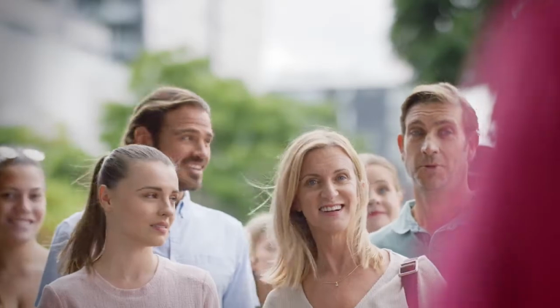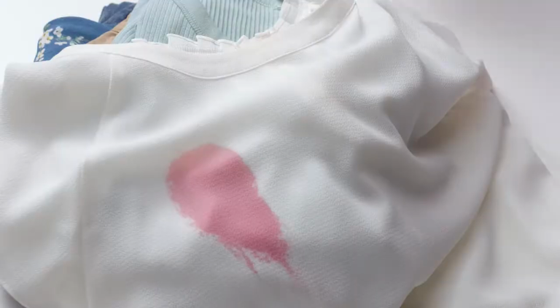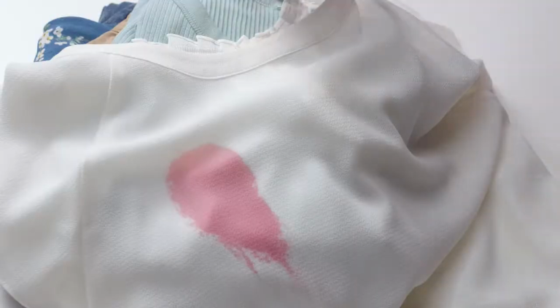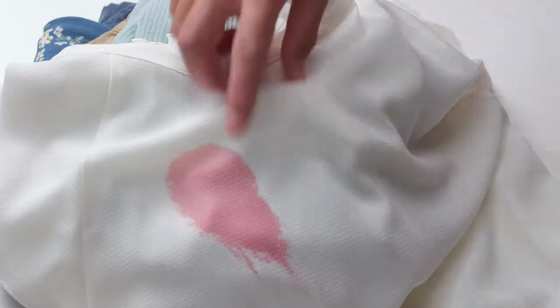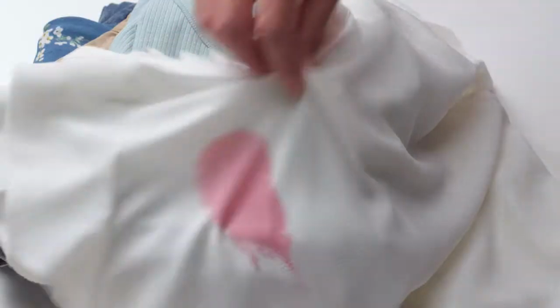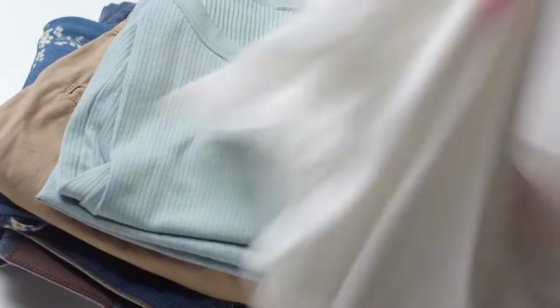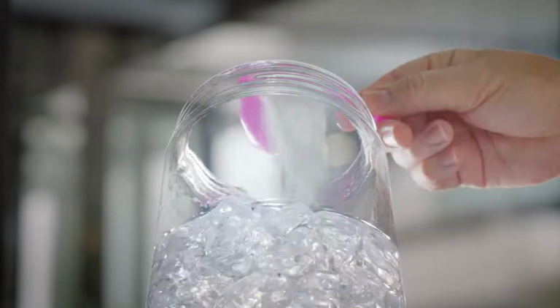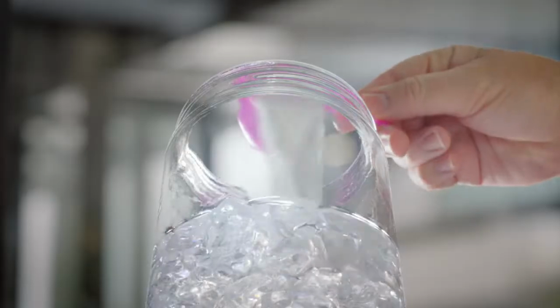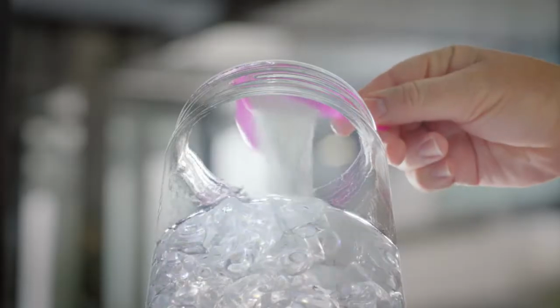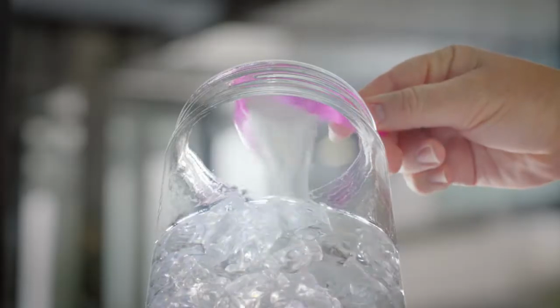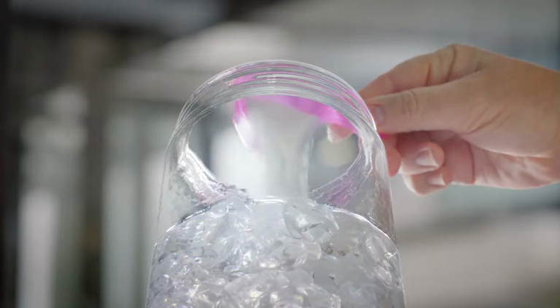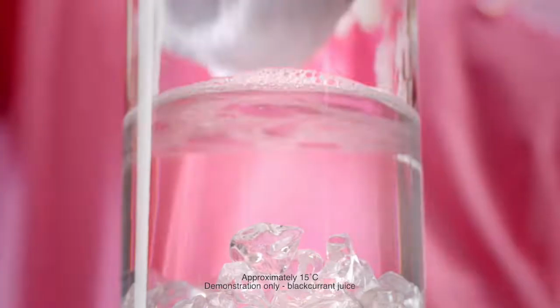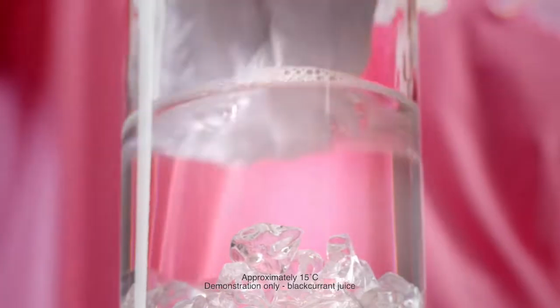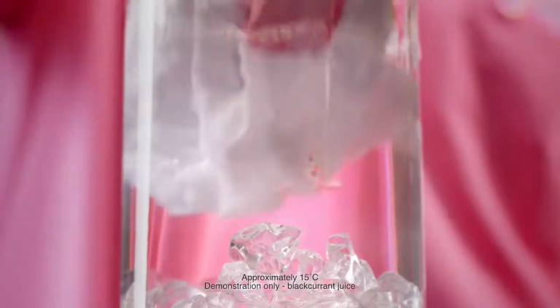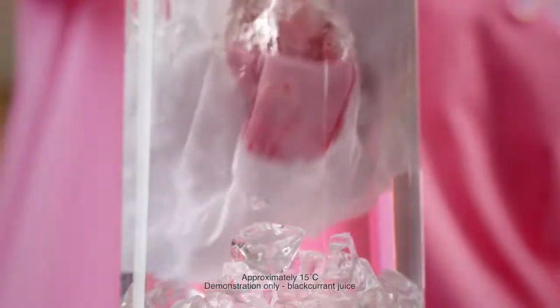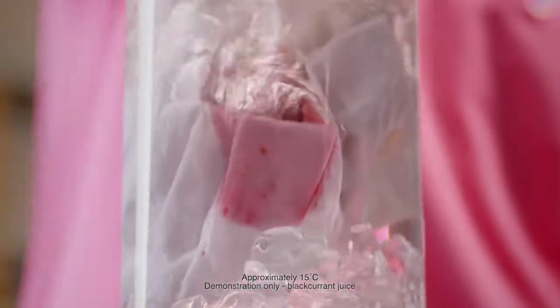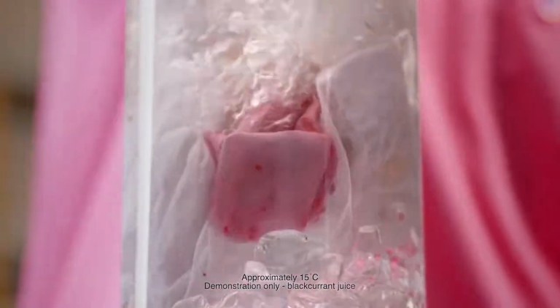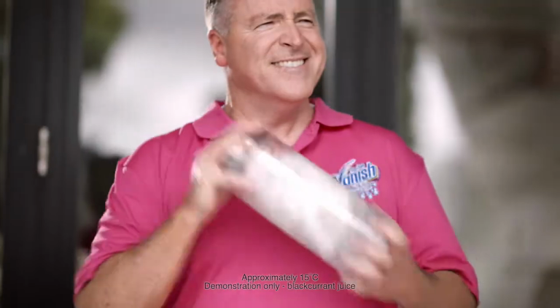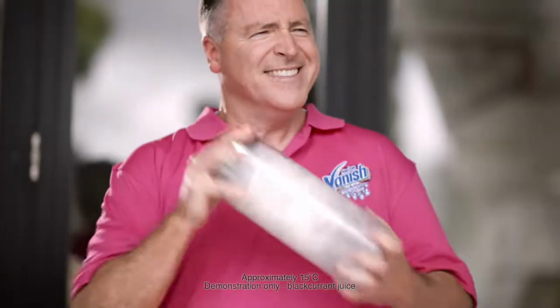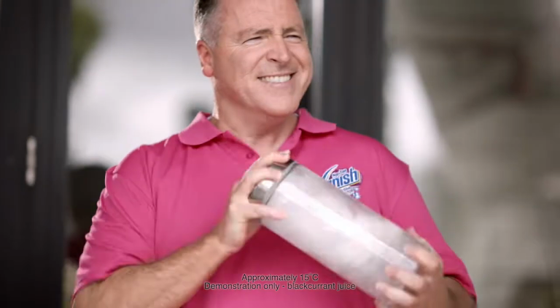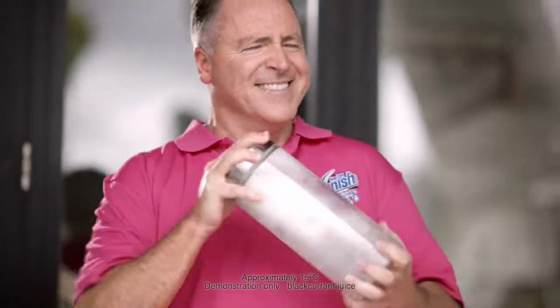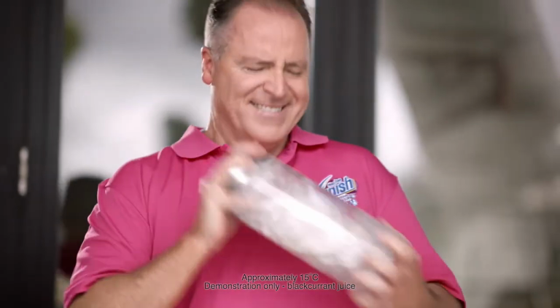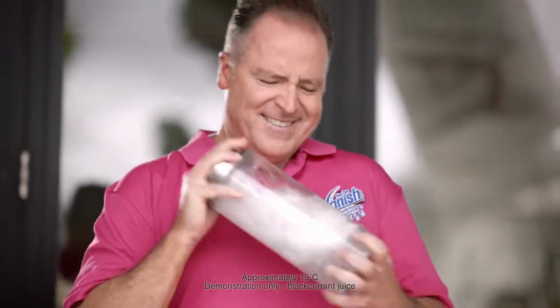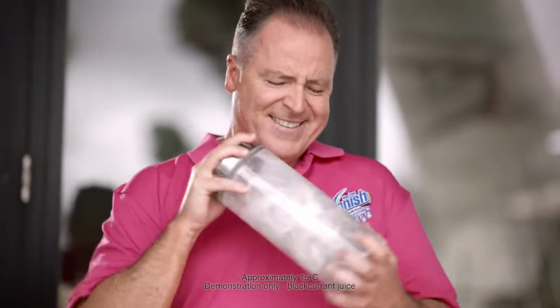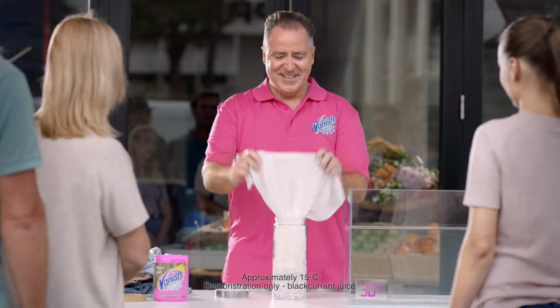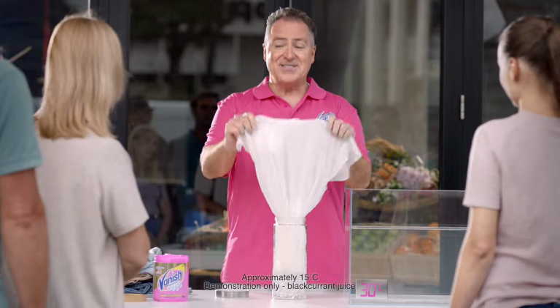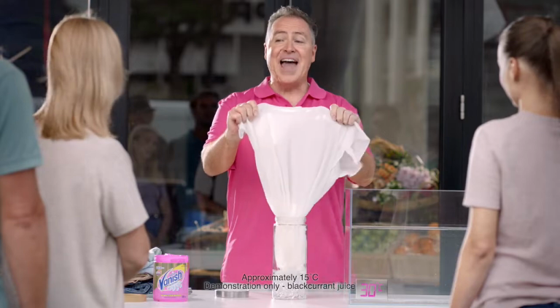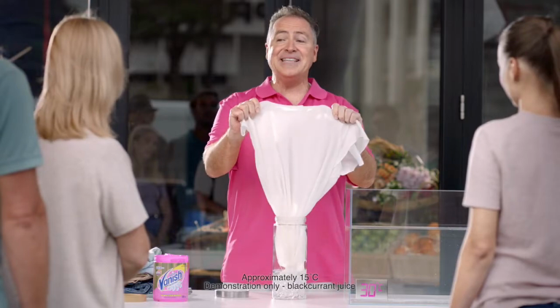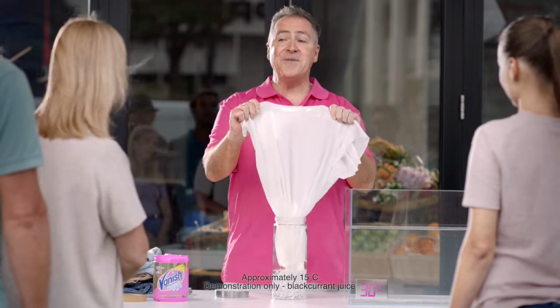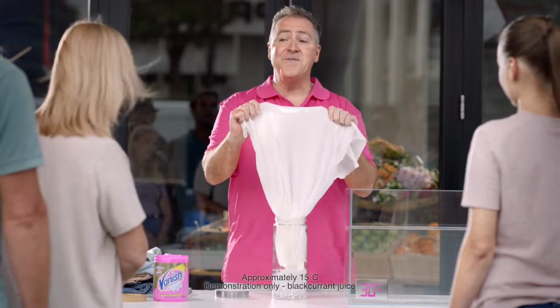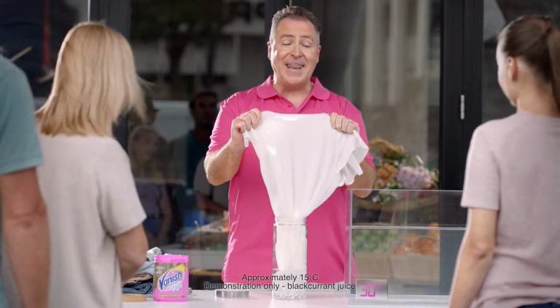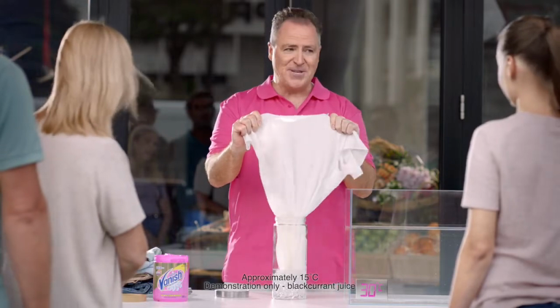It even works in much colder water. Stains vanished.